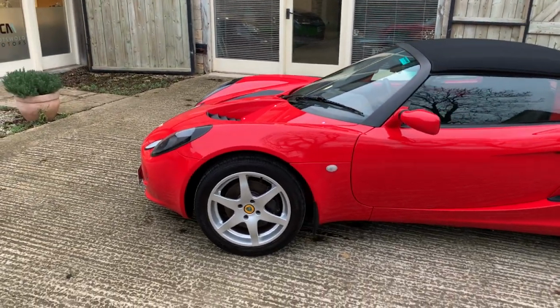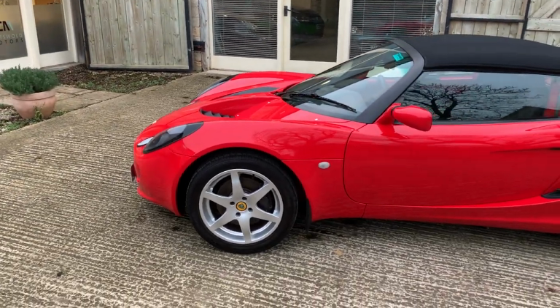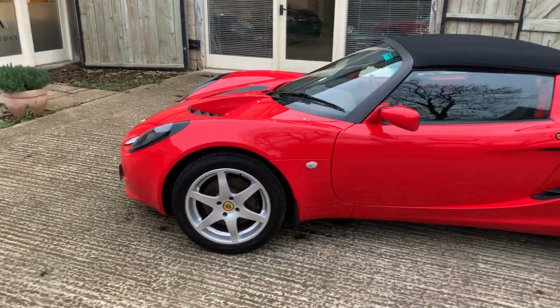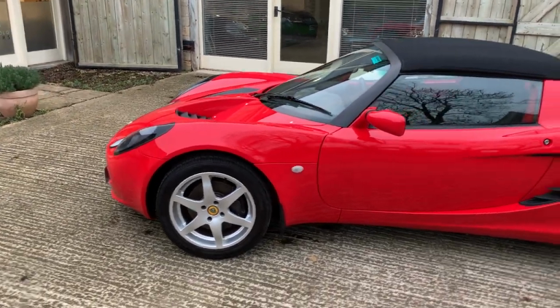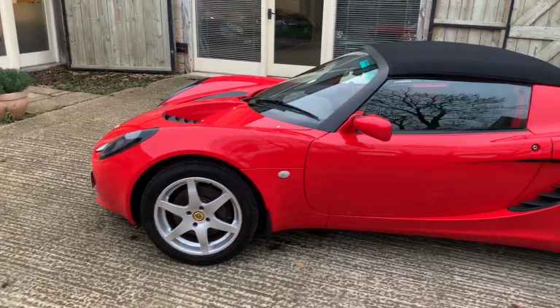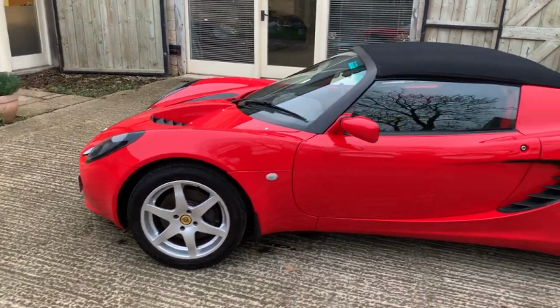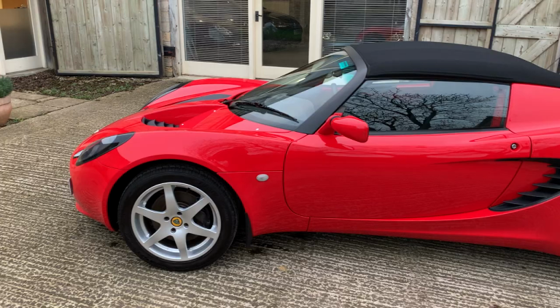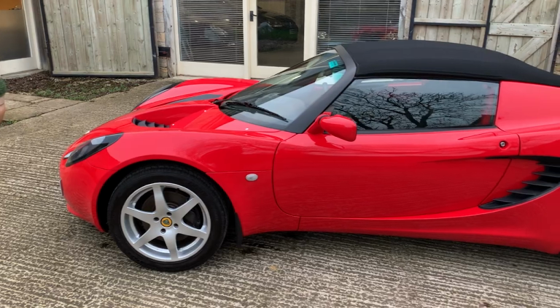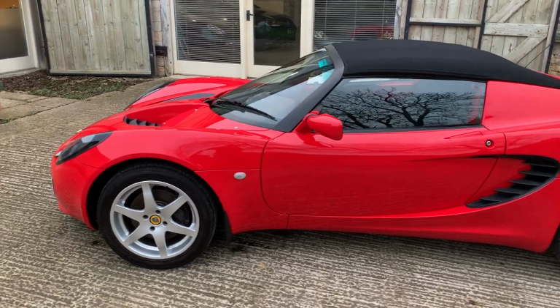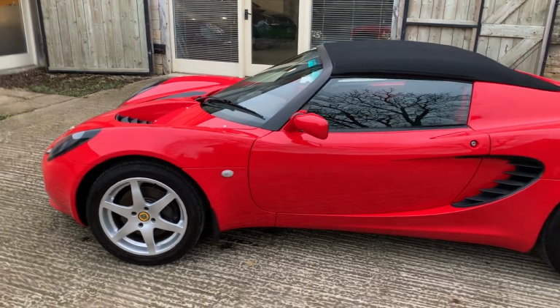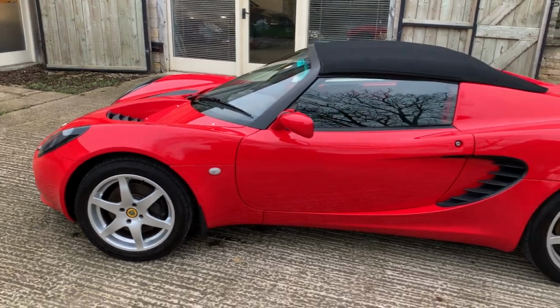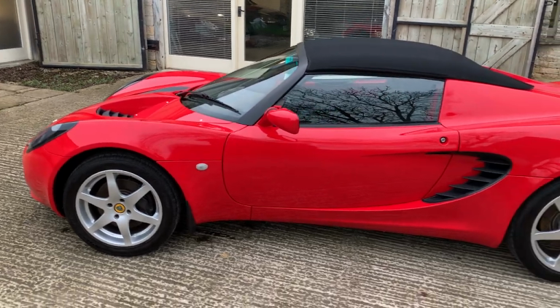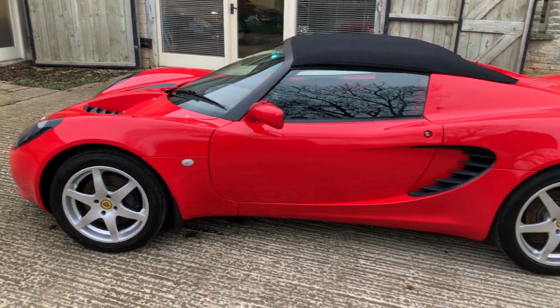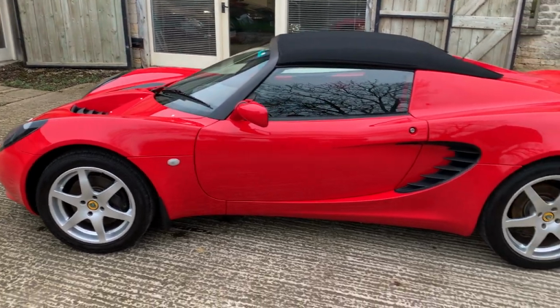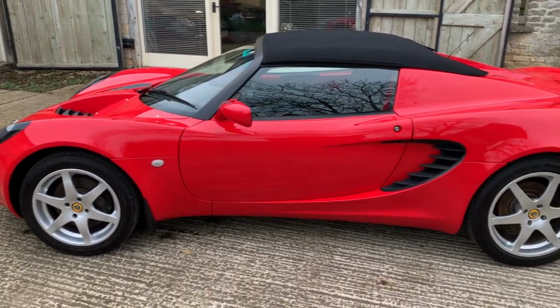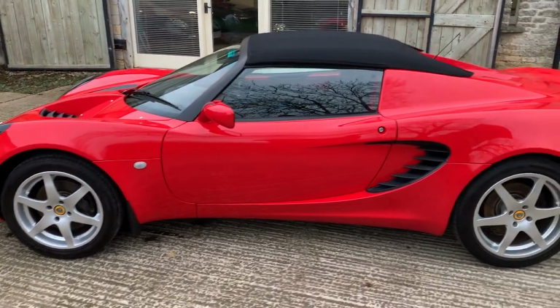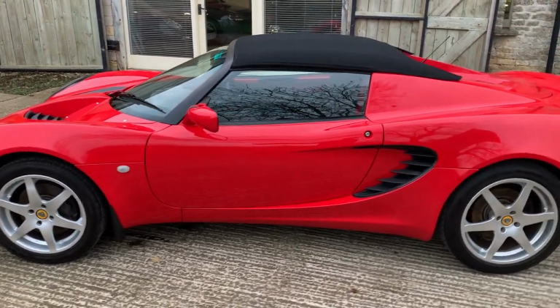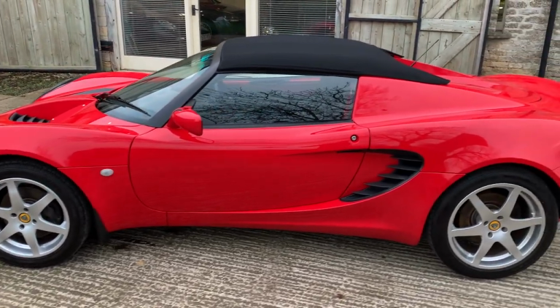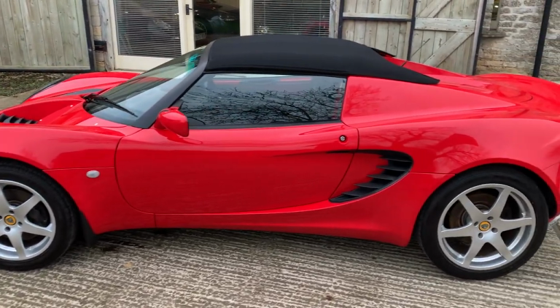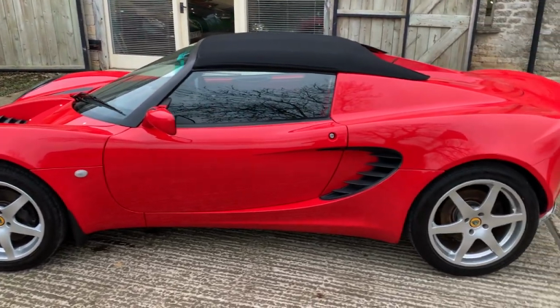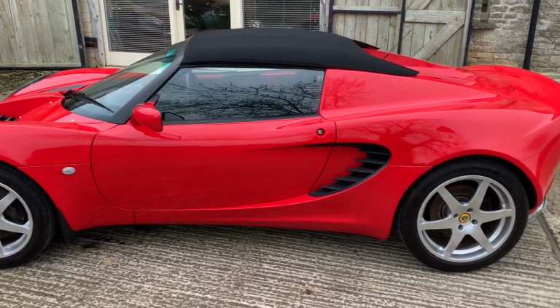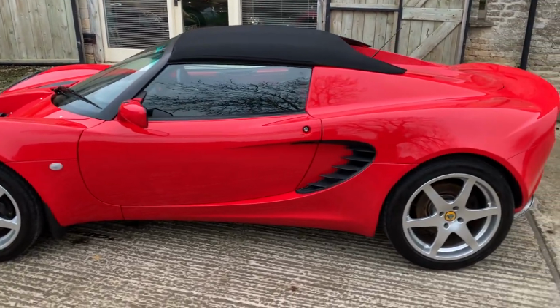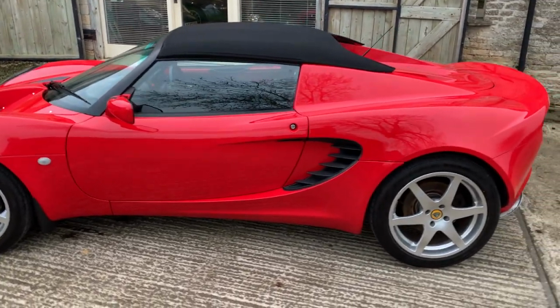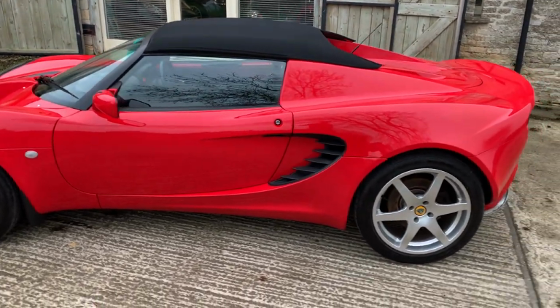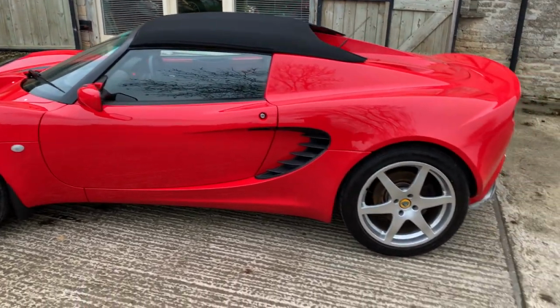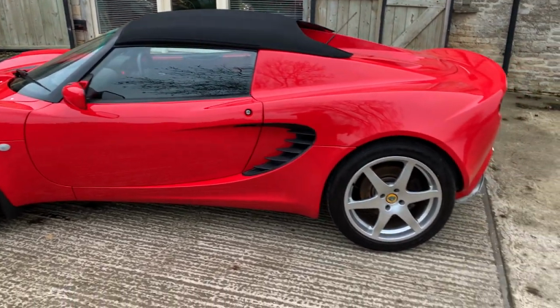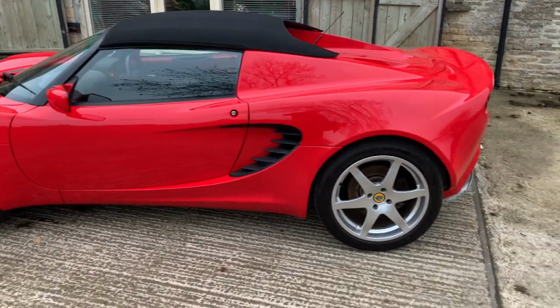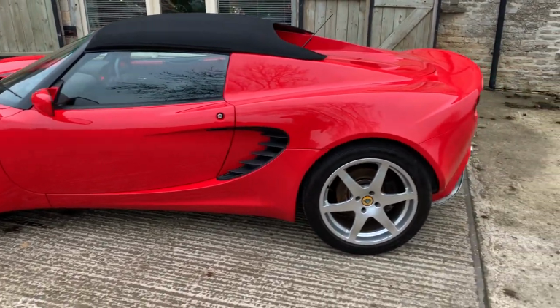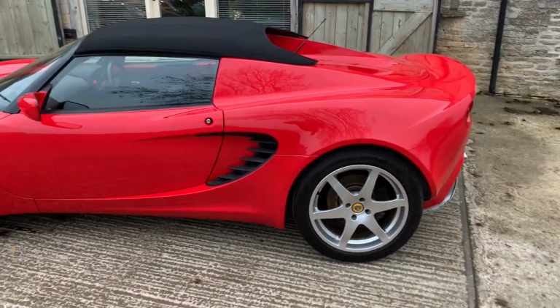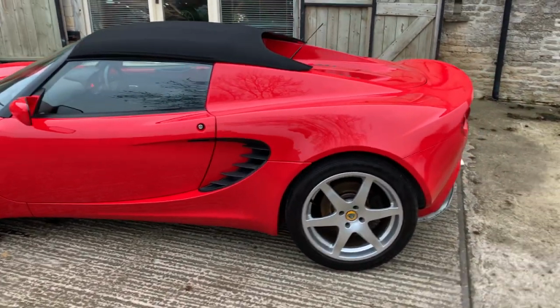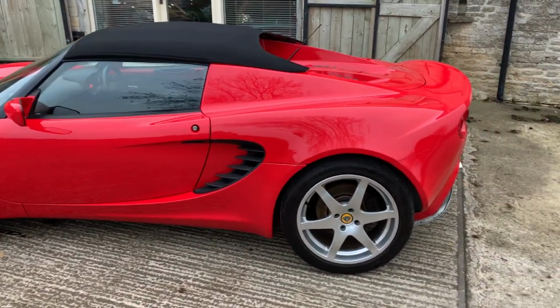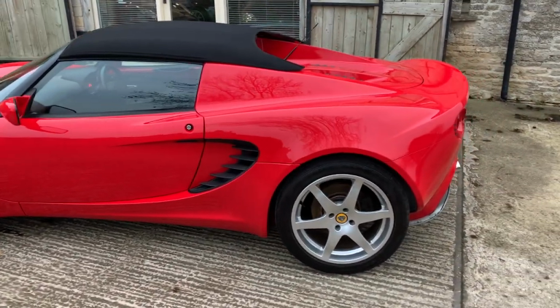The wheels are immaculate, it has Bridgestone tyres all round, and the roof is in superb condition.